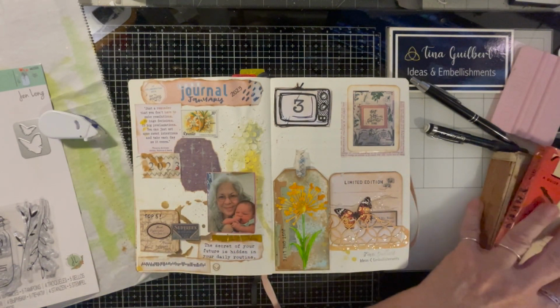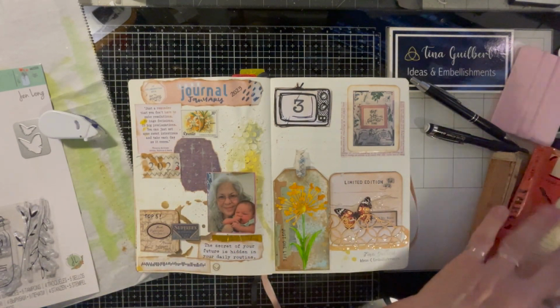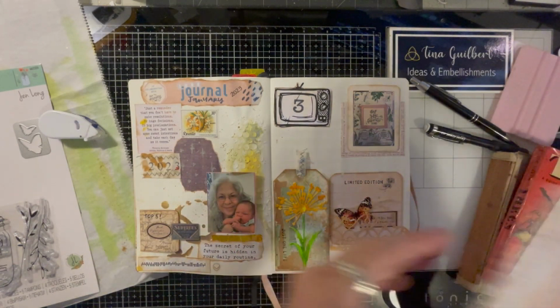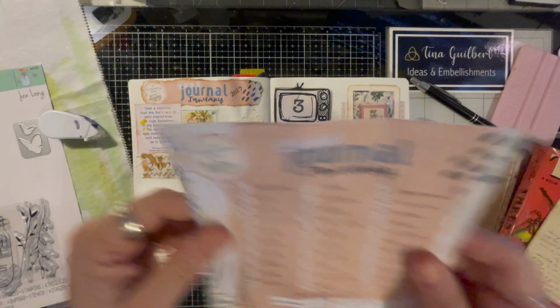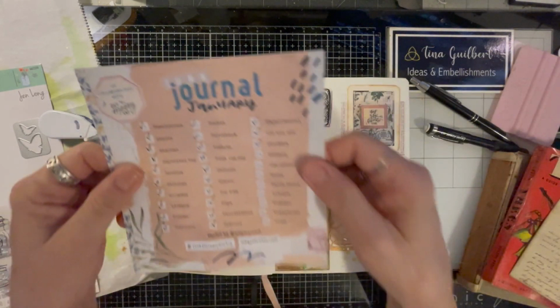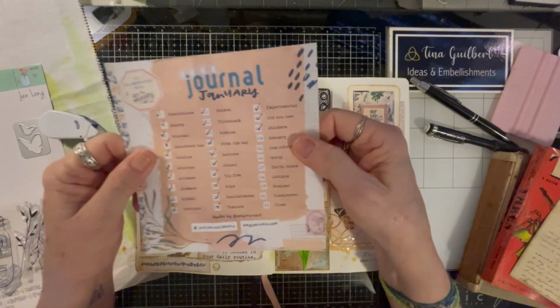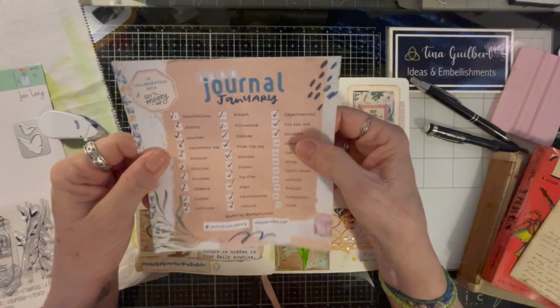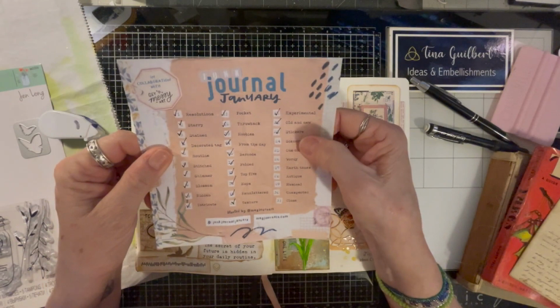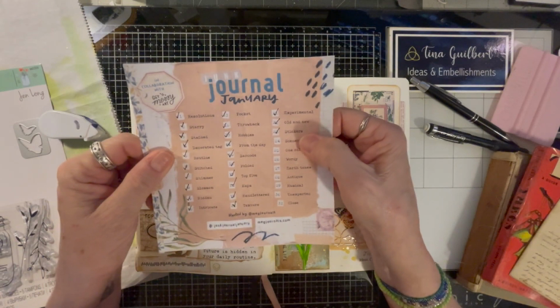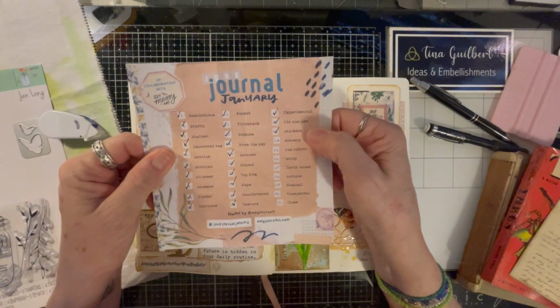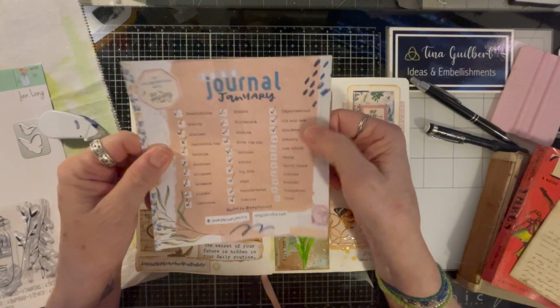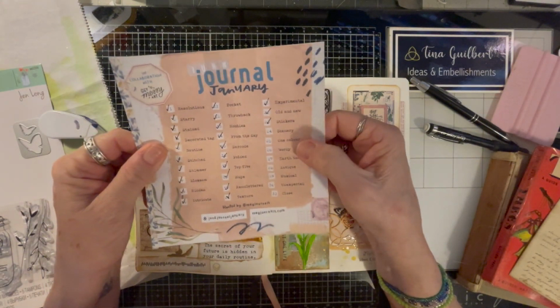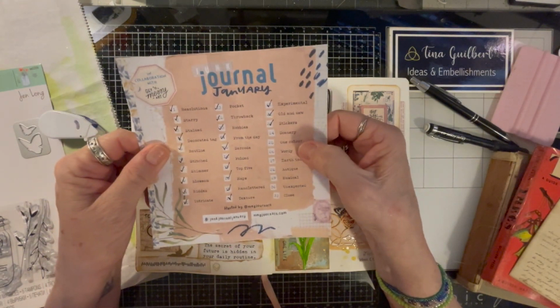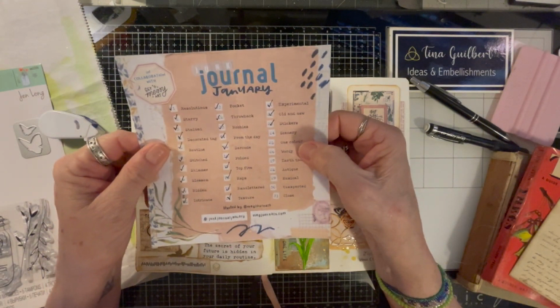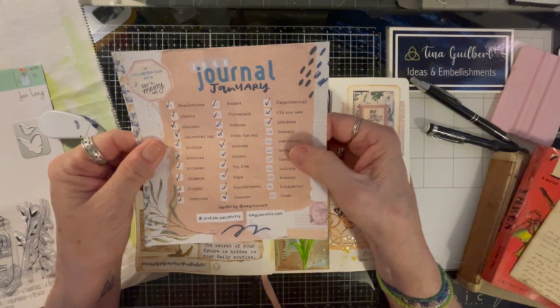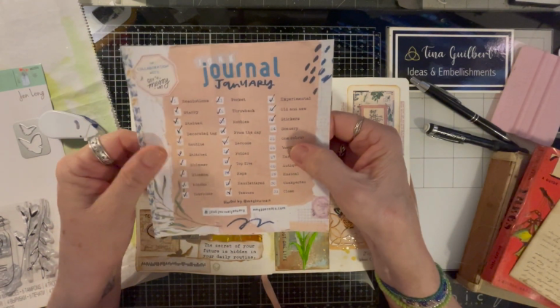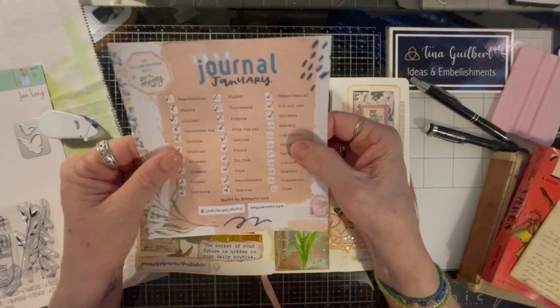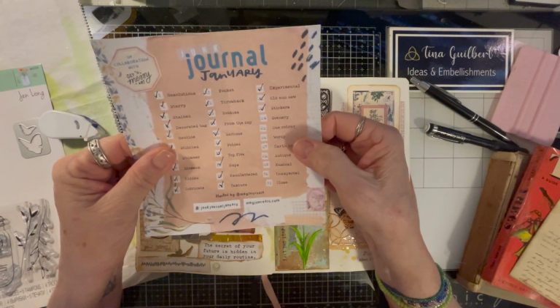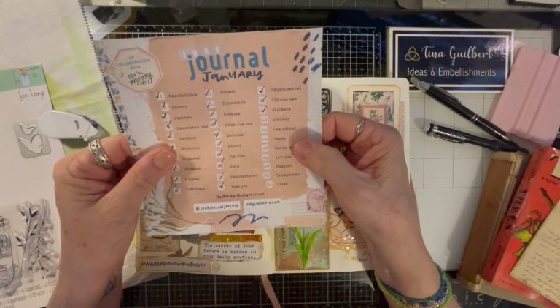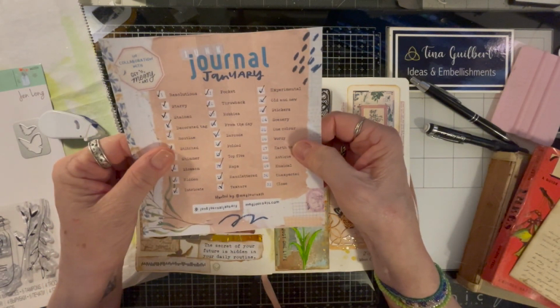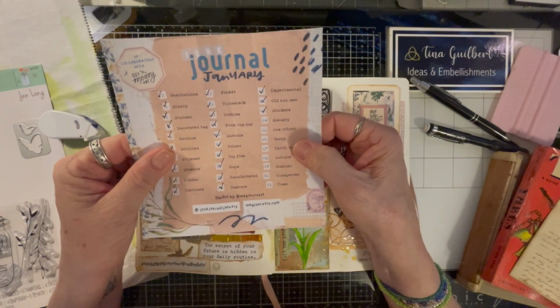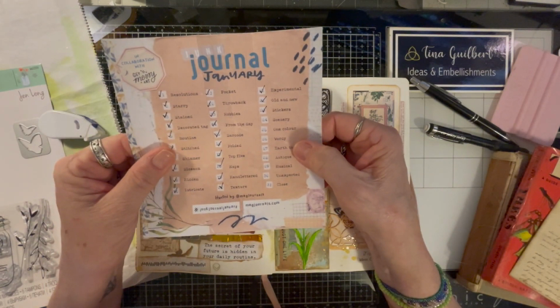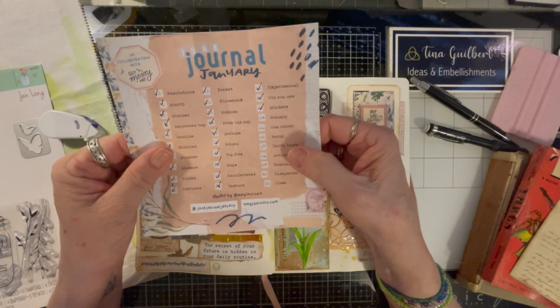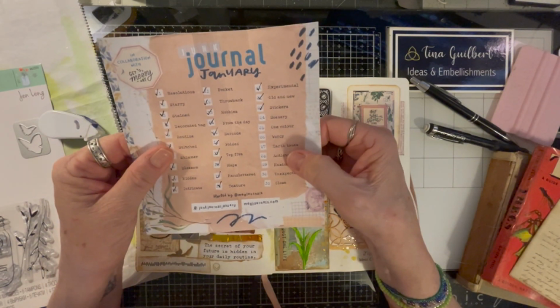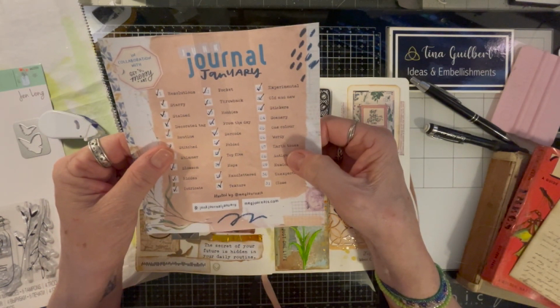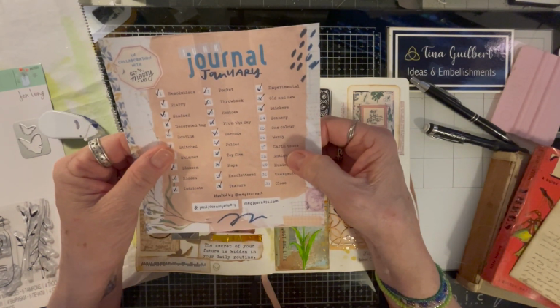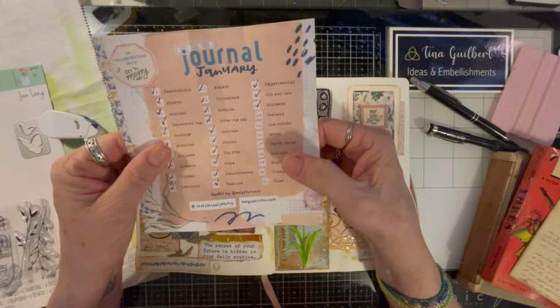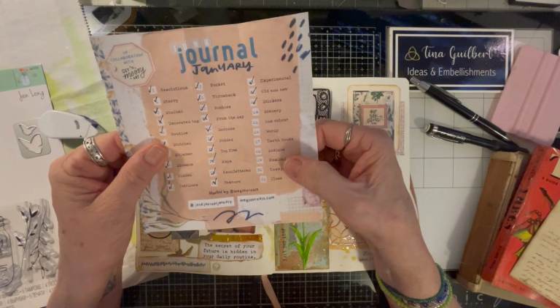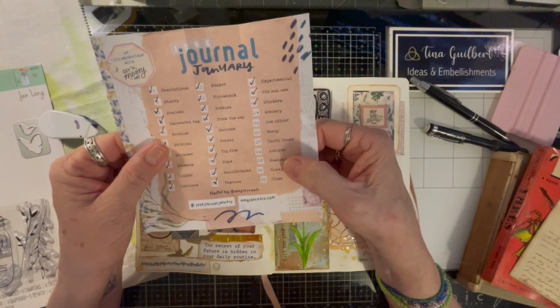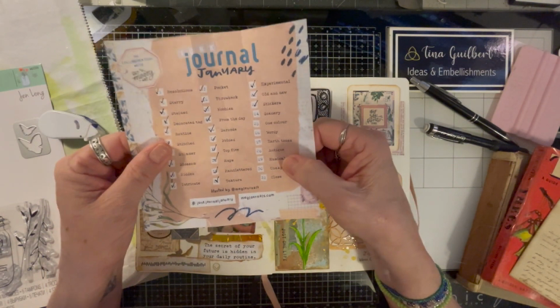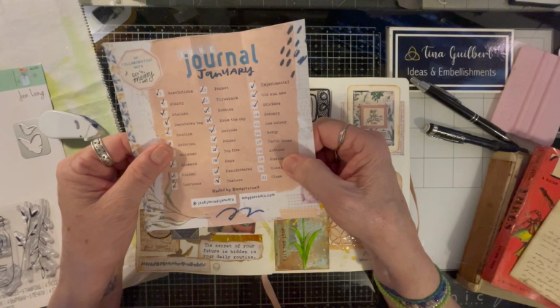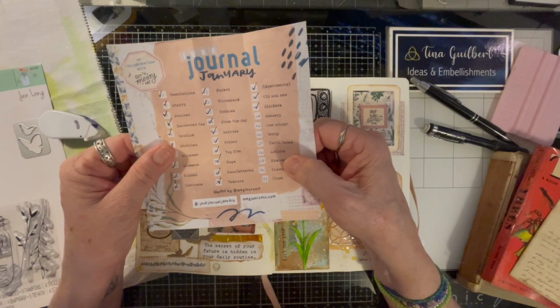So we have the prompts: scenery, one color, wordy, earth tones, antique, and musical.